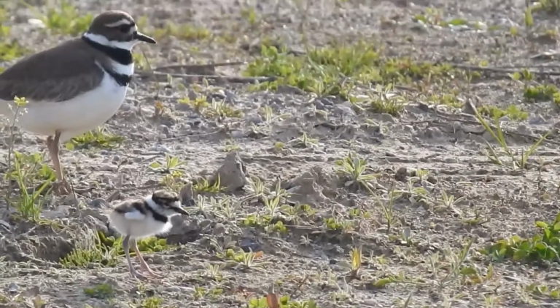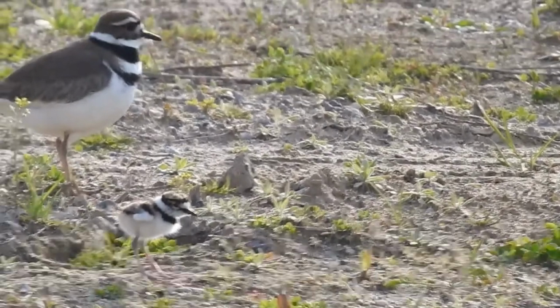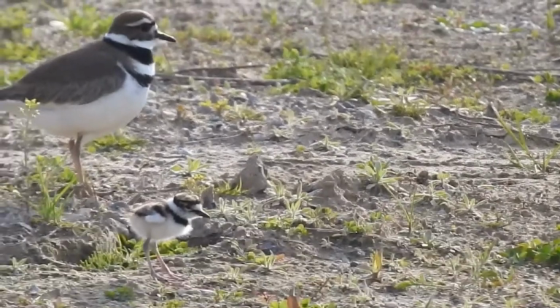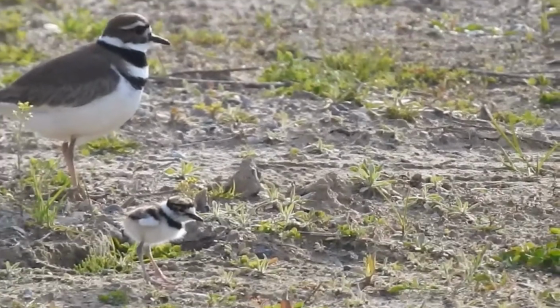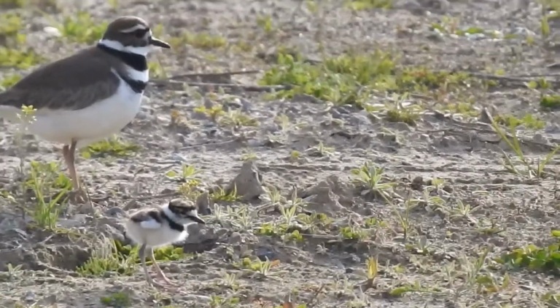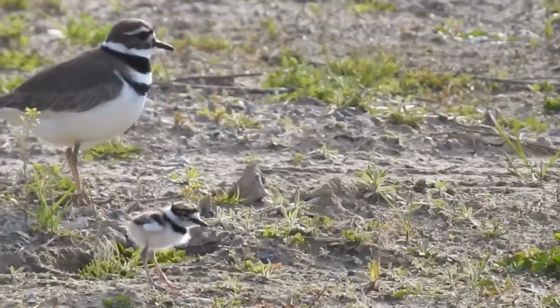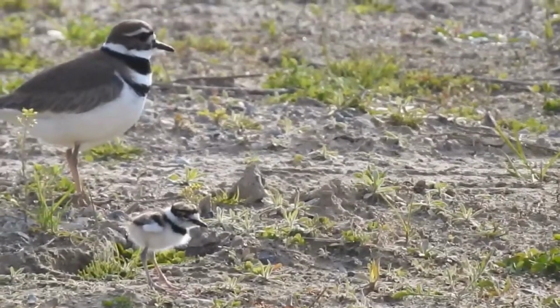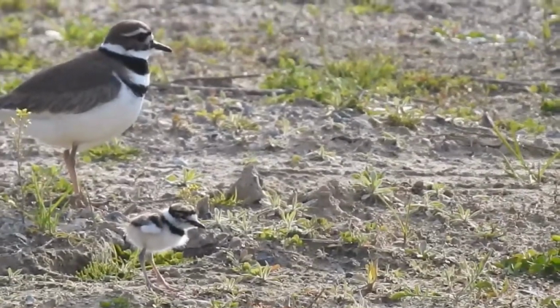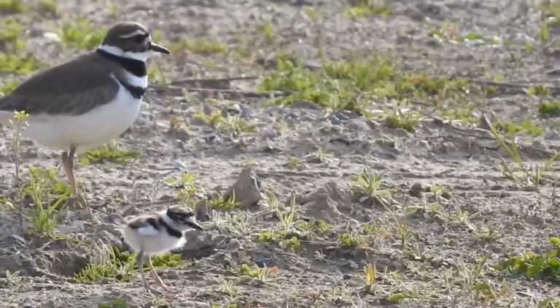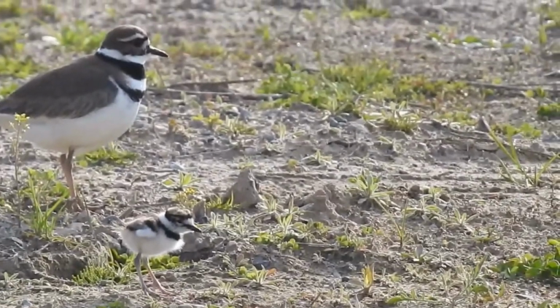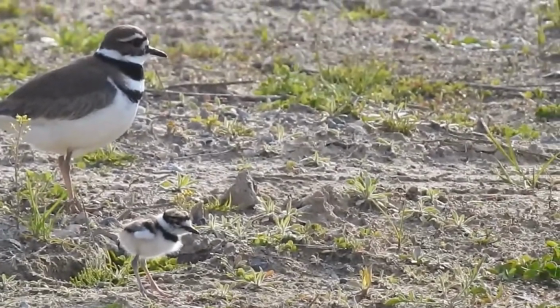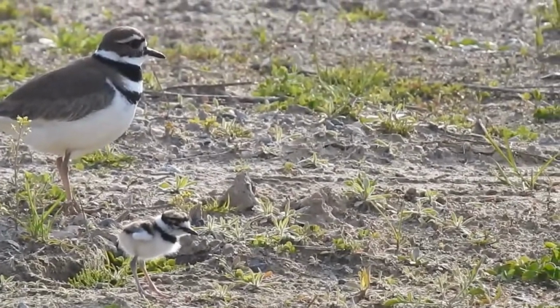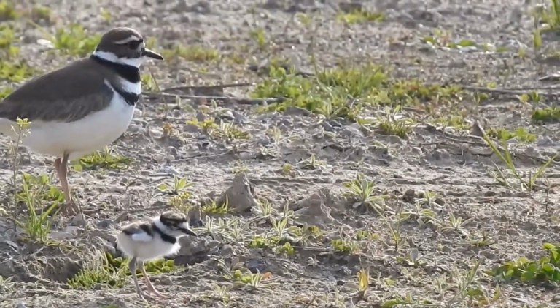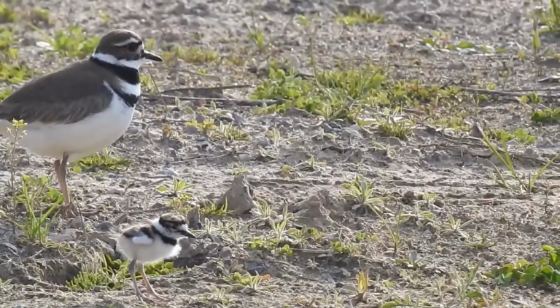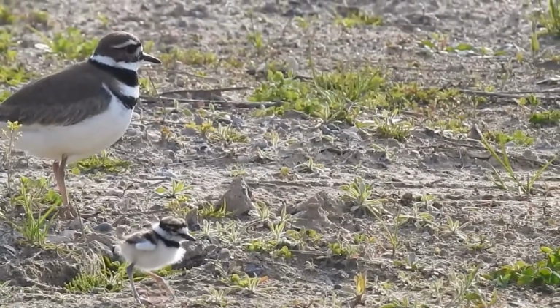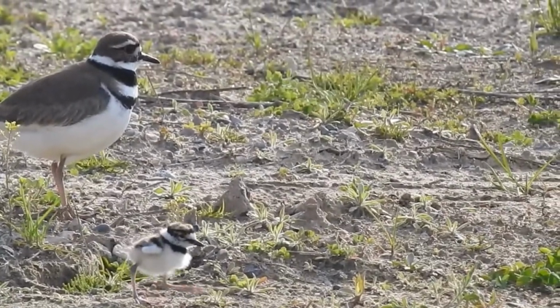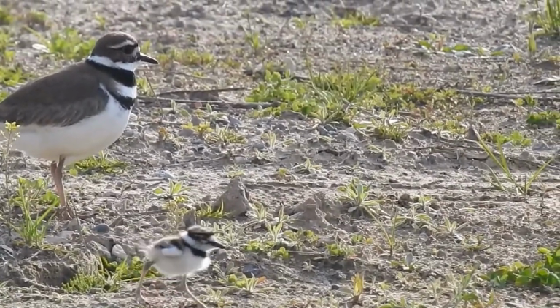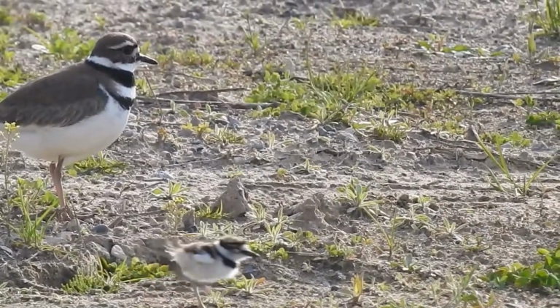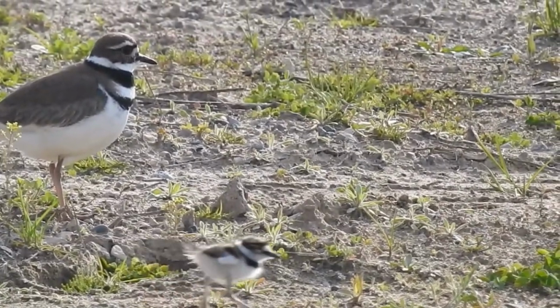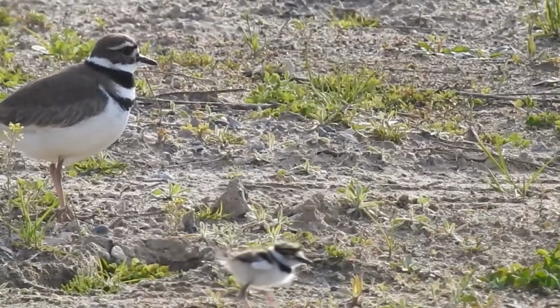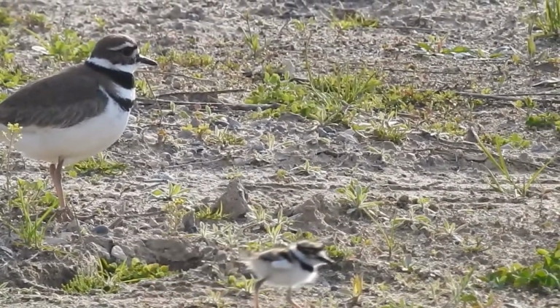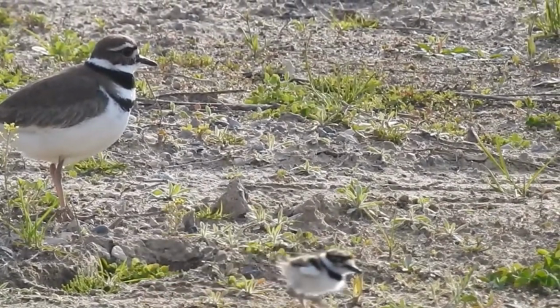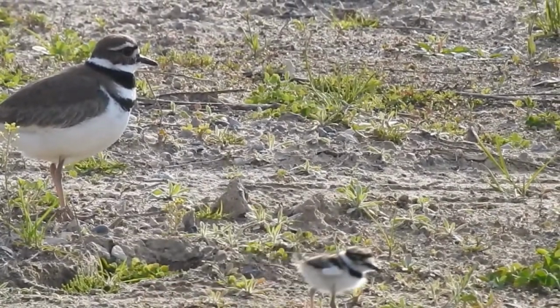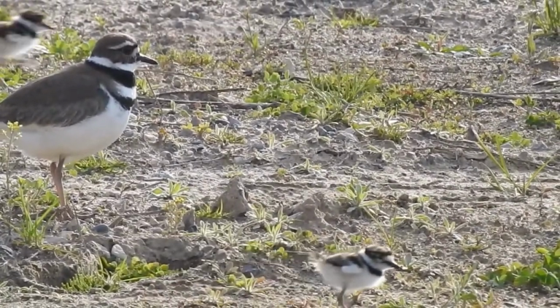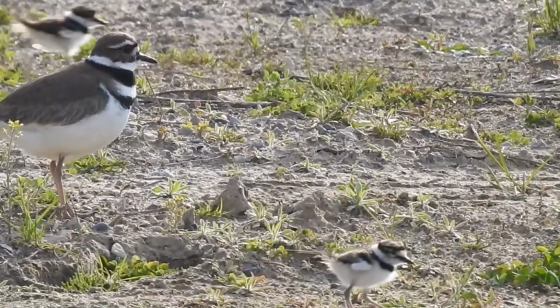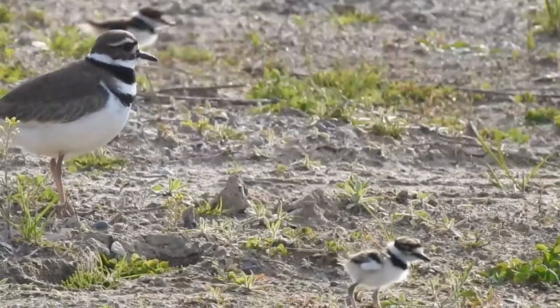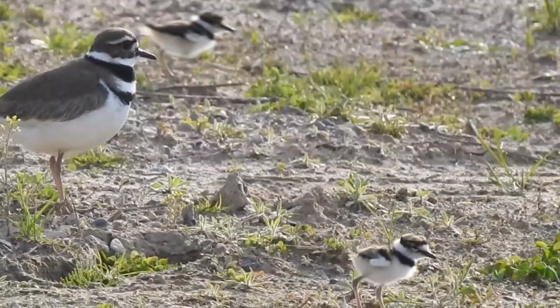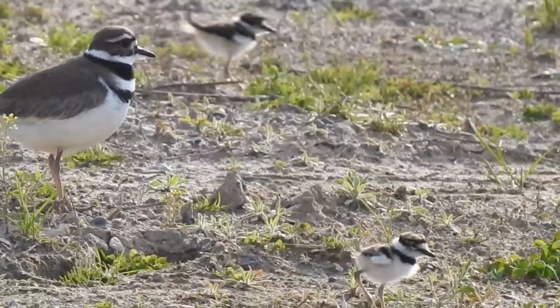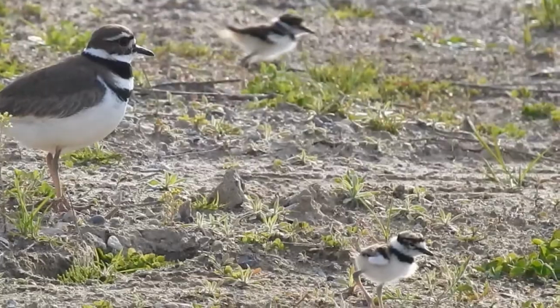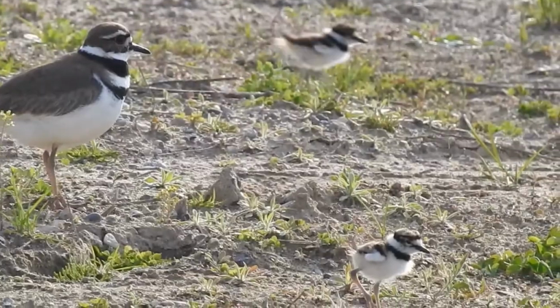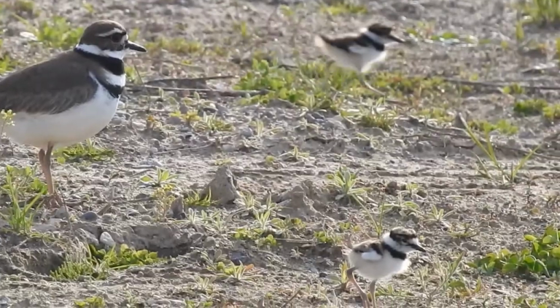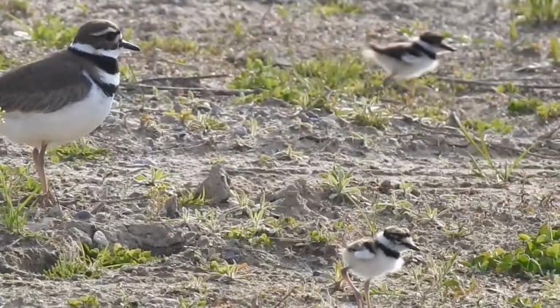Mama will wait around until they can fly and then she buggers off, and the little ones are on their own.